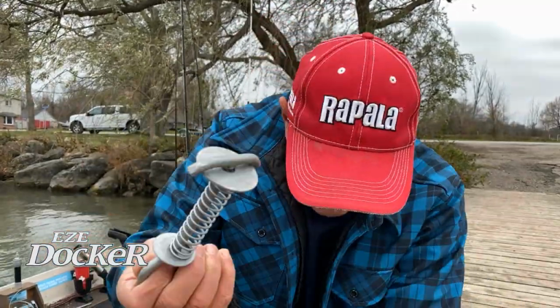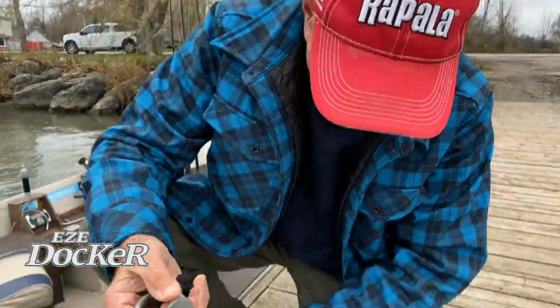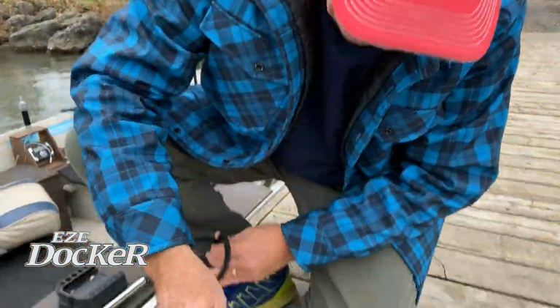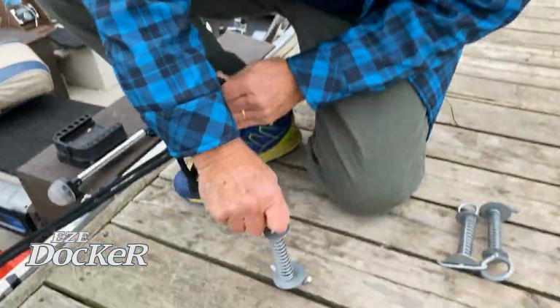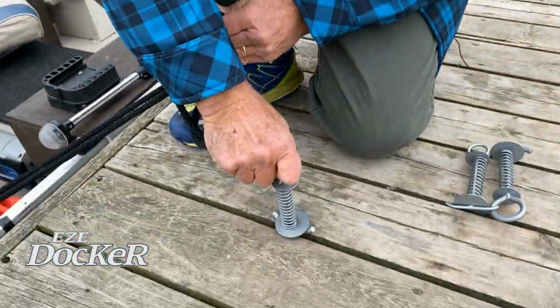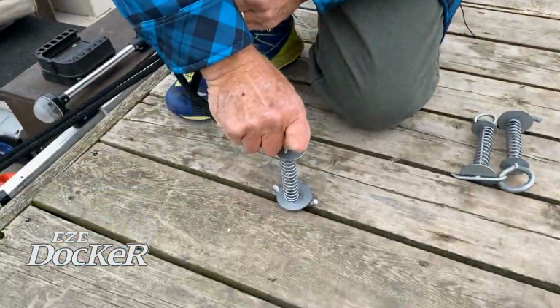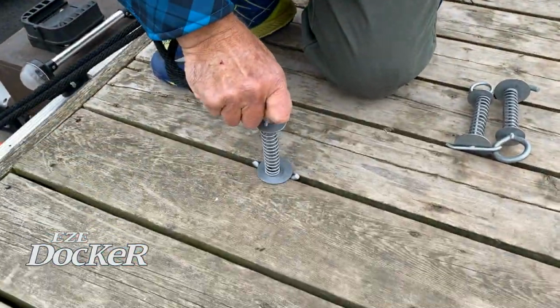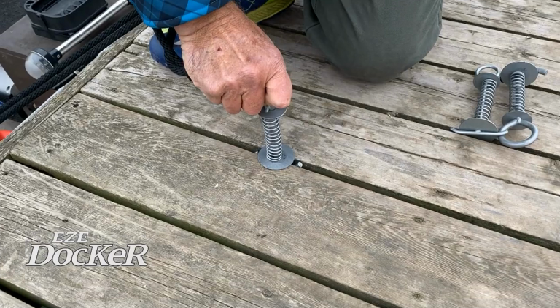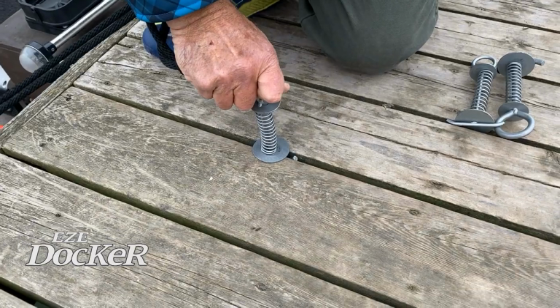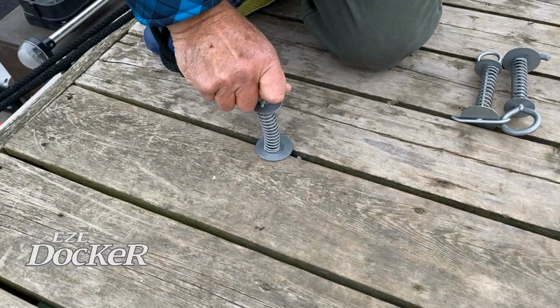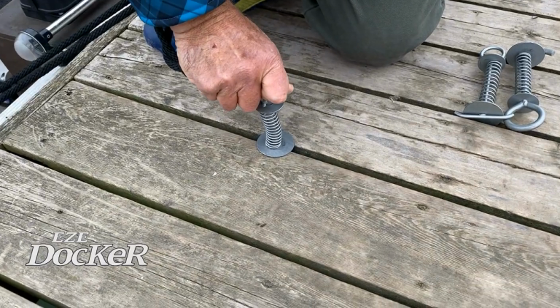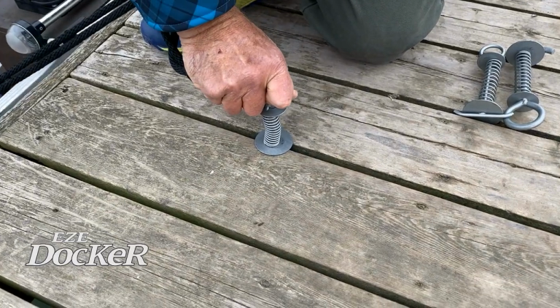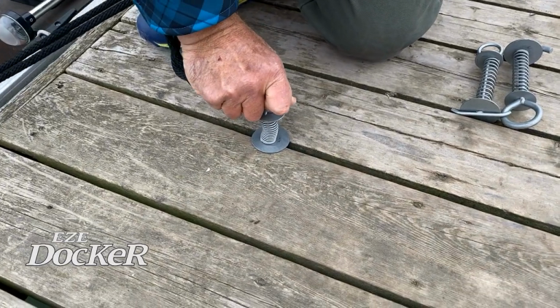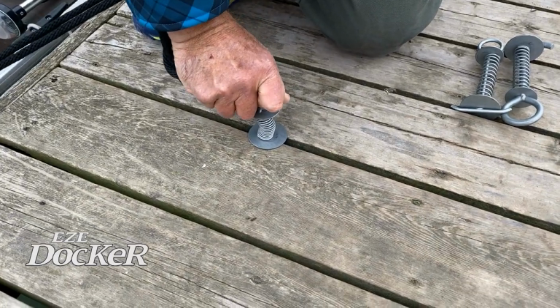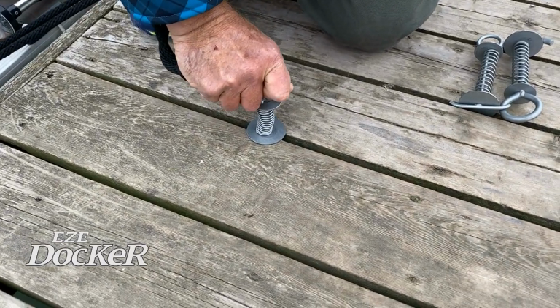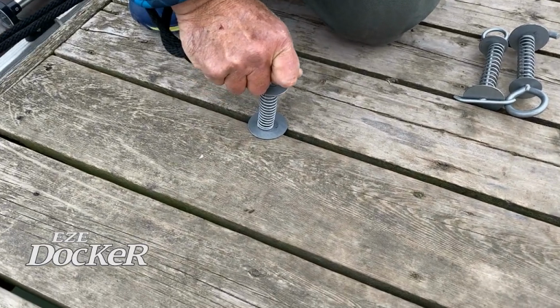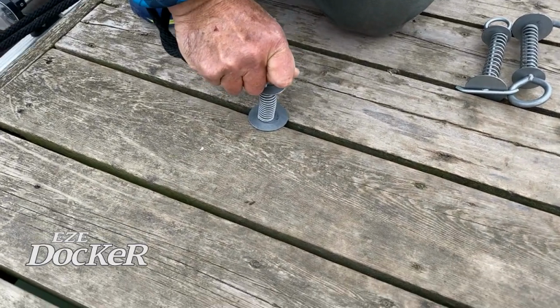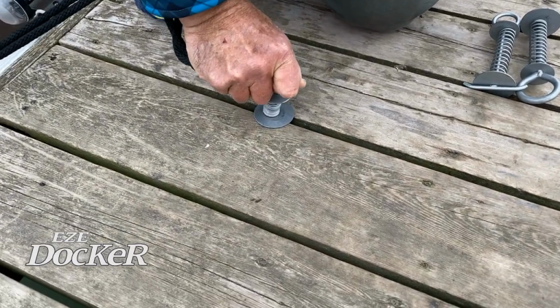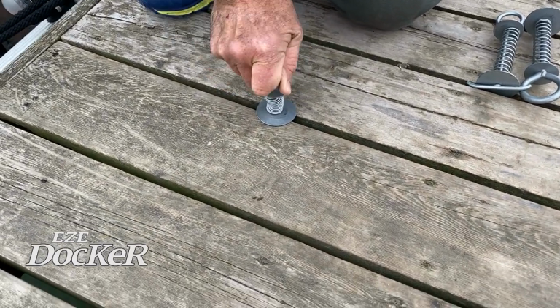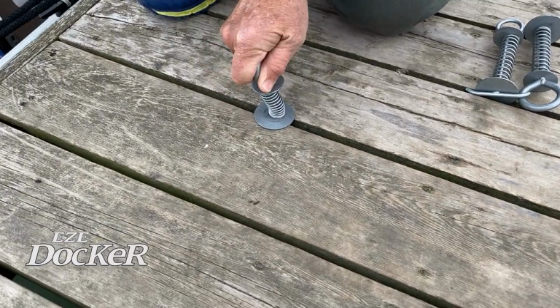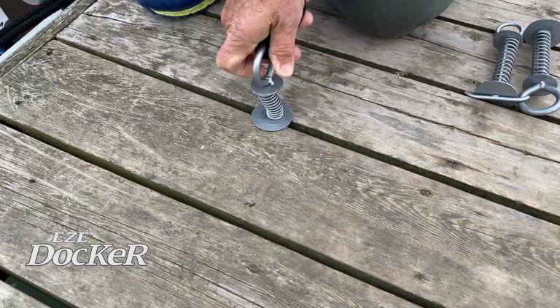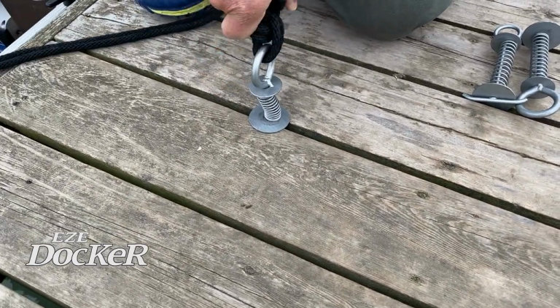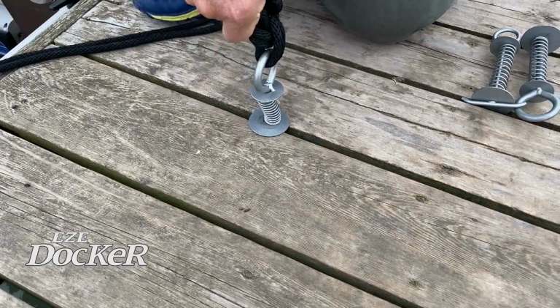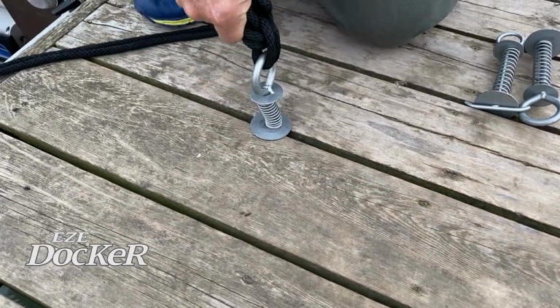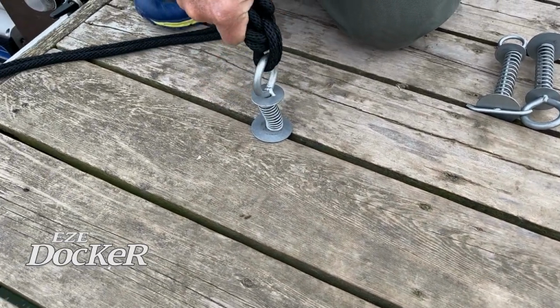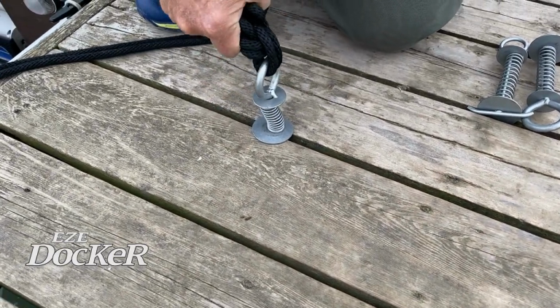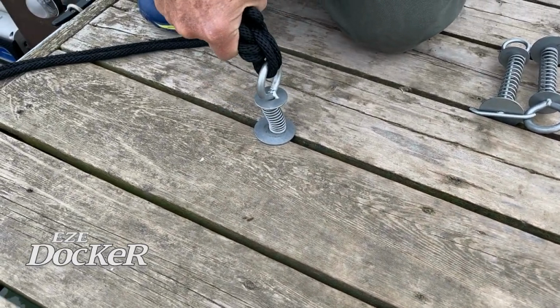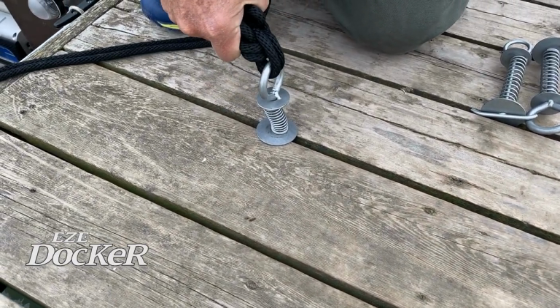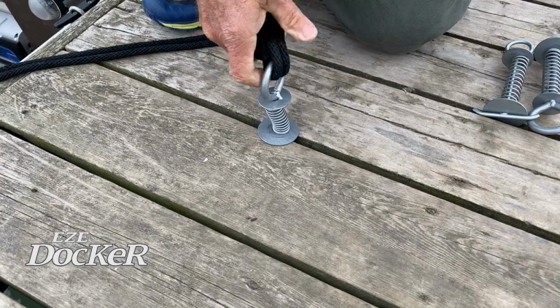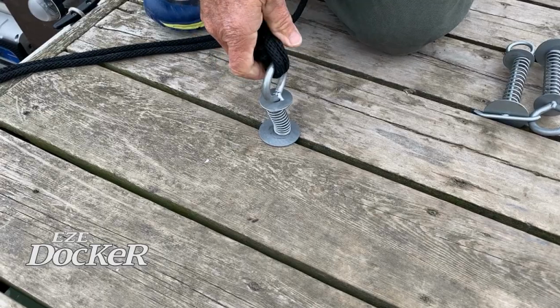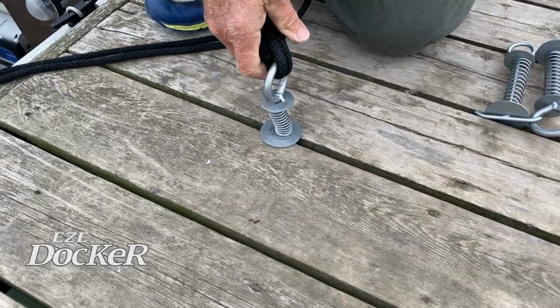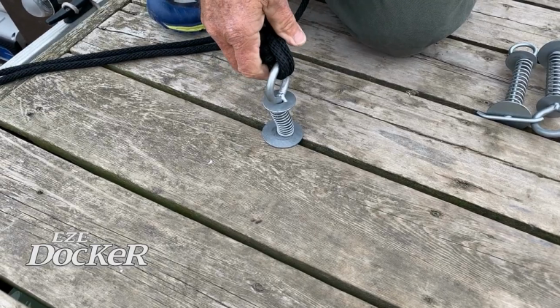Let me show you. I'm going to go right here — this is the three-eighth inch. I'm going to push it down, turn it, and it's locked into place. It's not going to move.